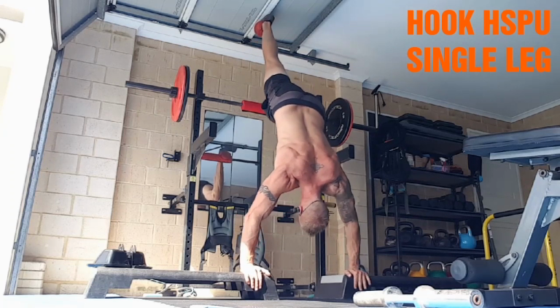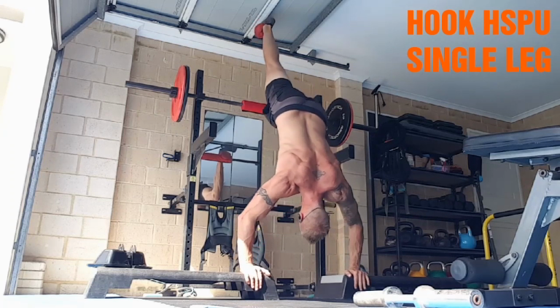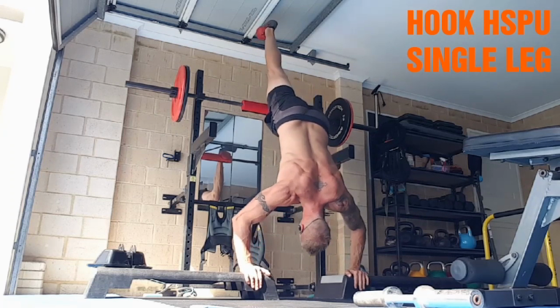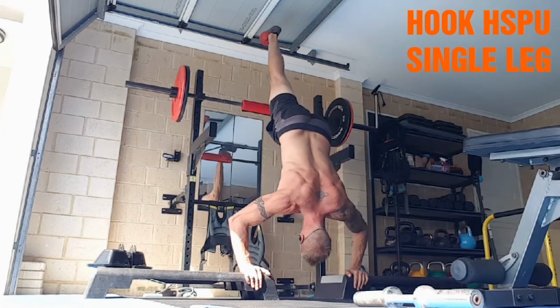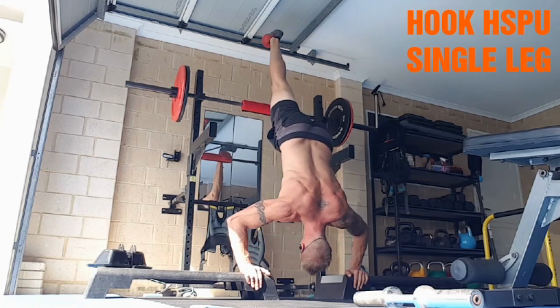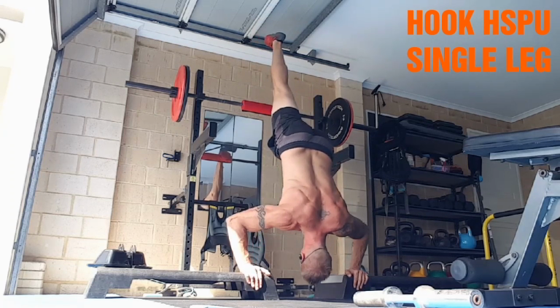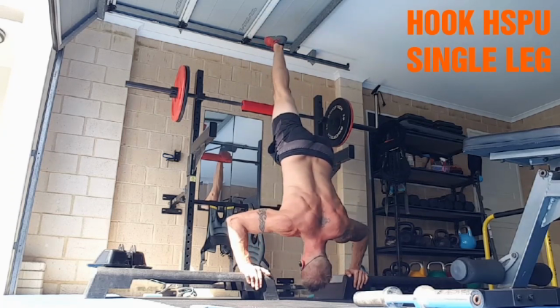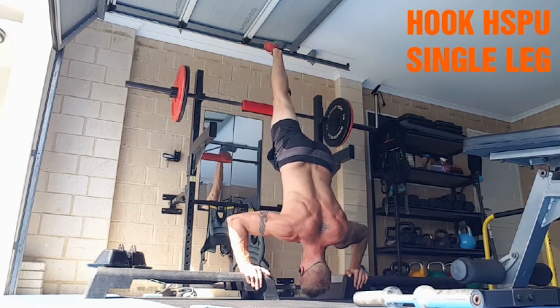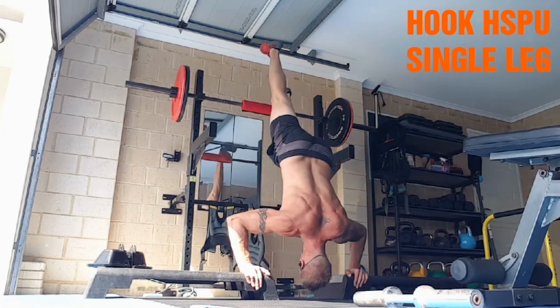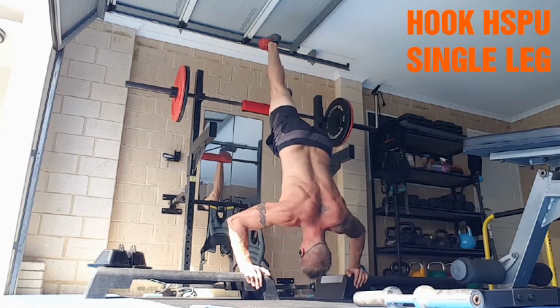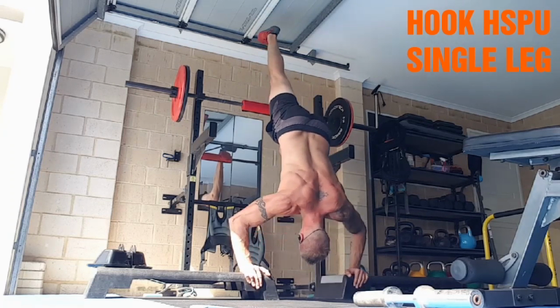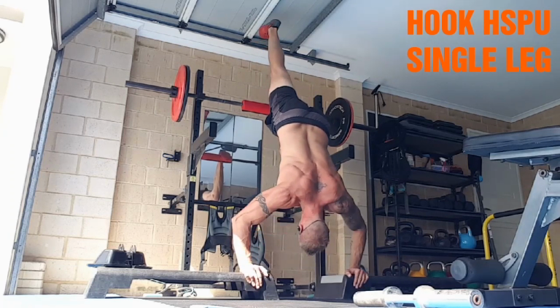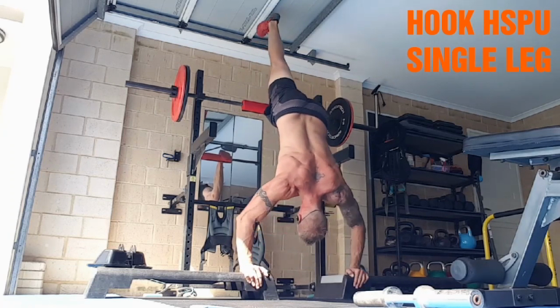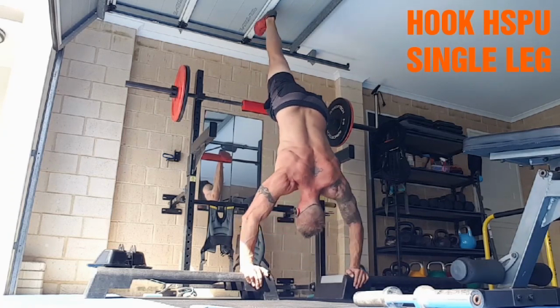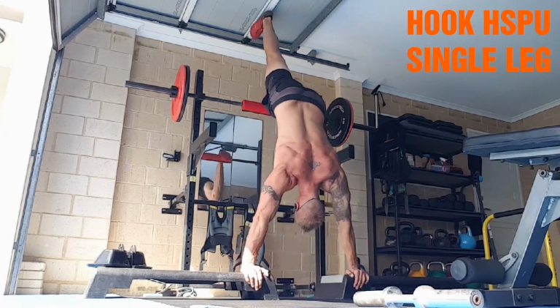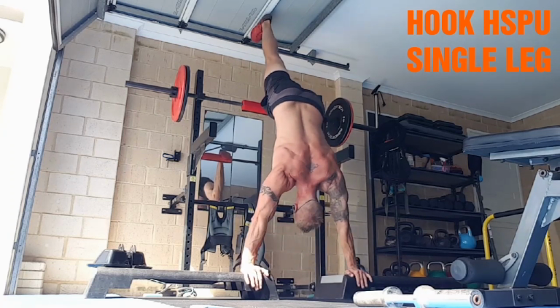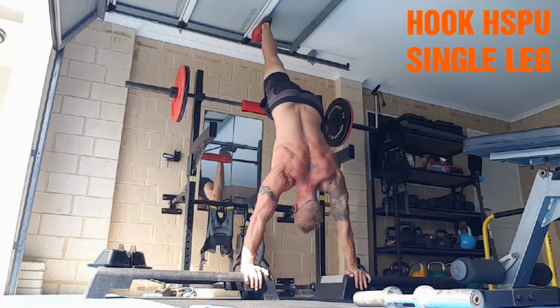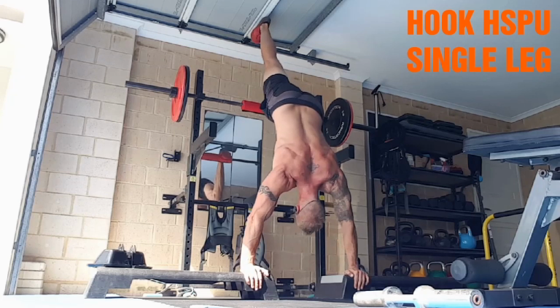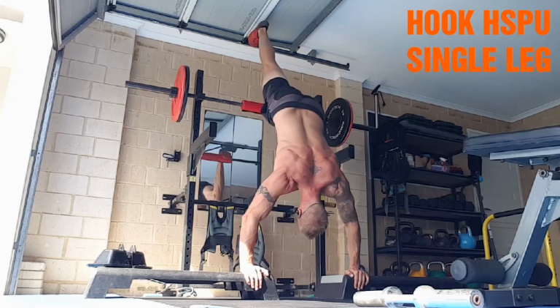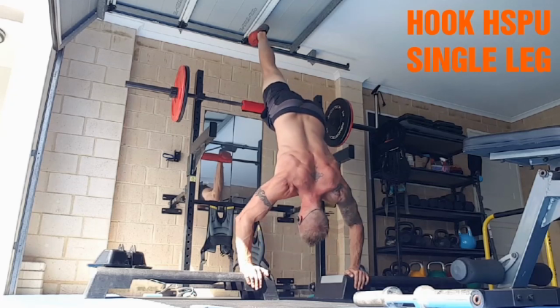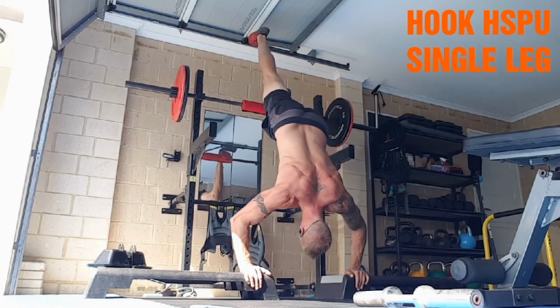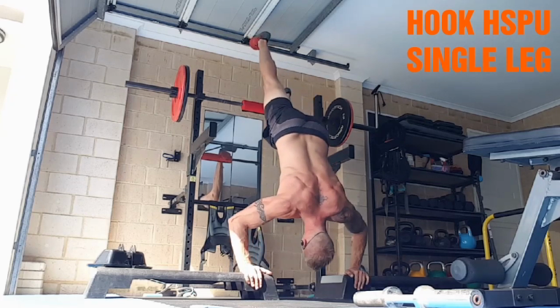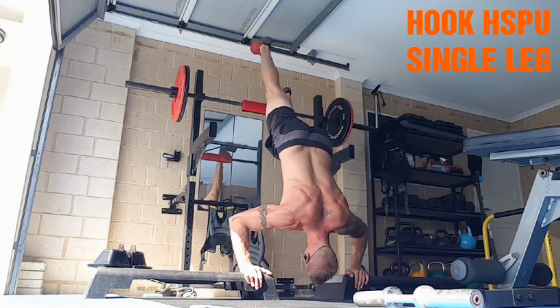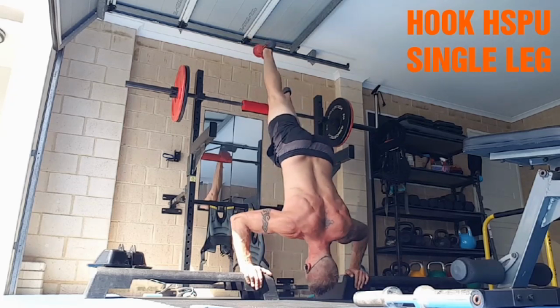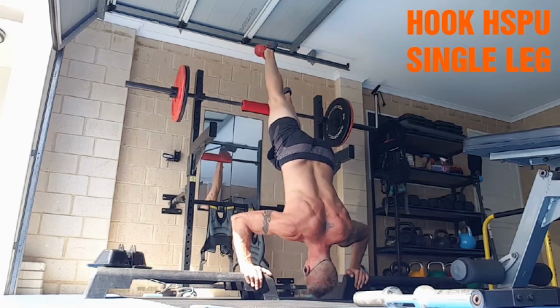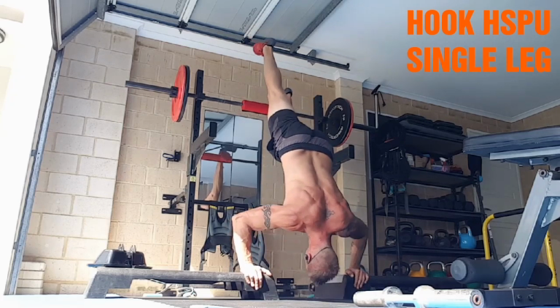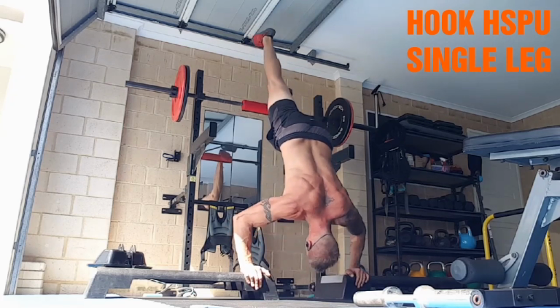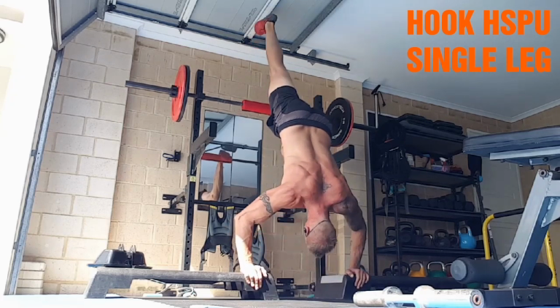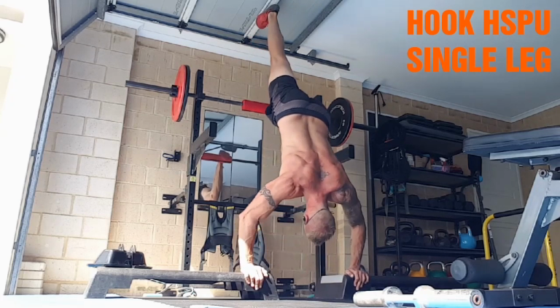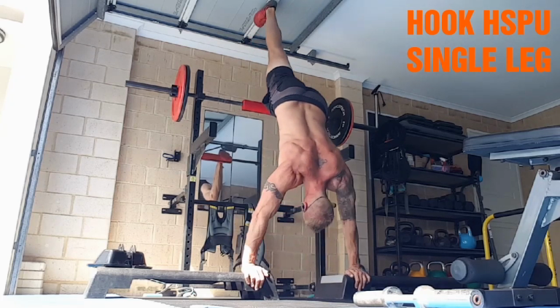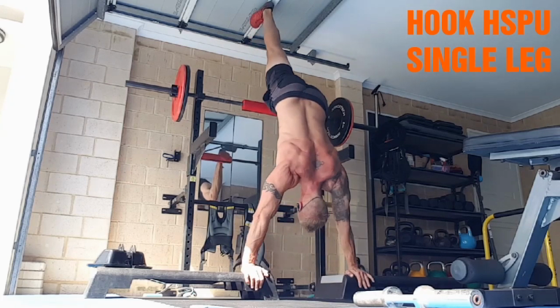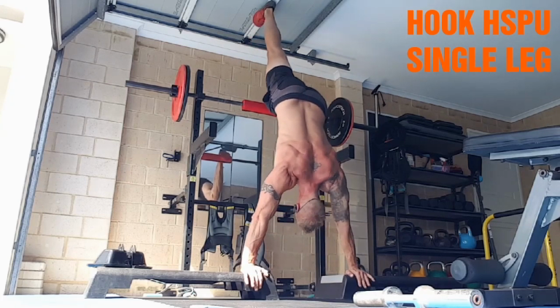This is obviously a harder version — you've got less assistance. Only one foot is hooked up and it's leading more towards the handstand push-up.